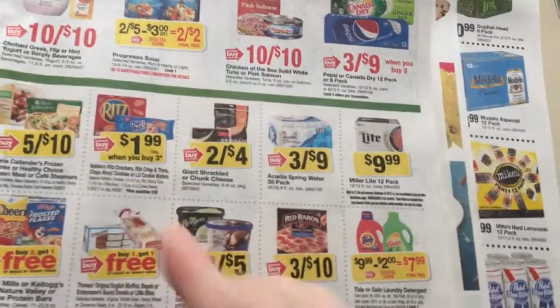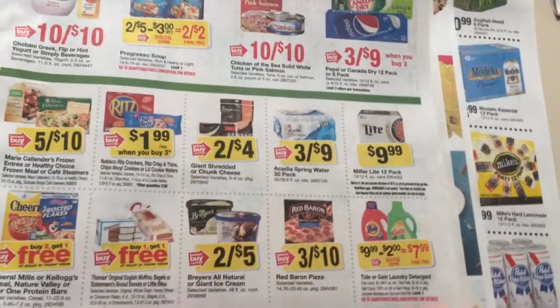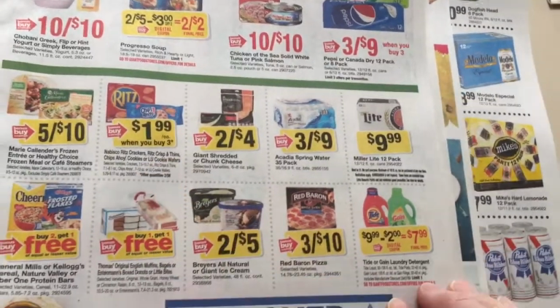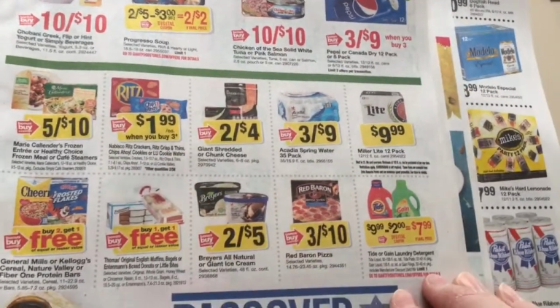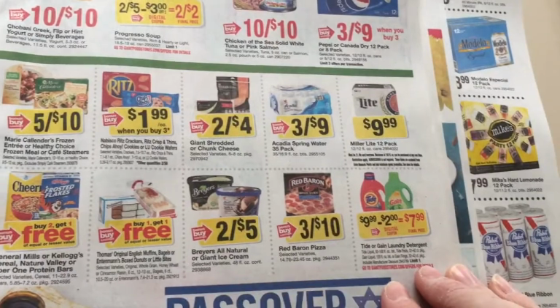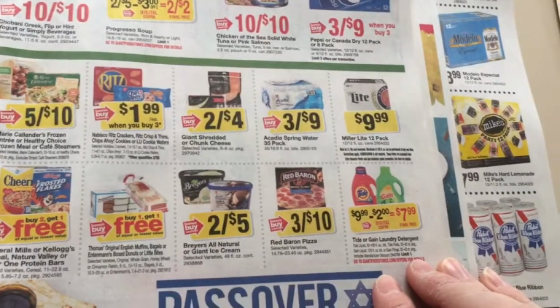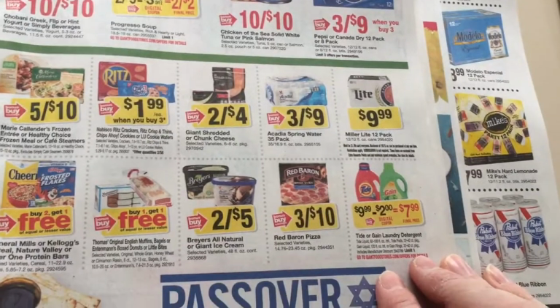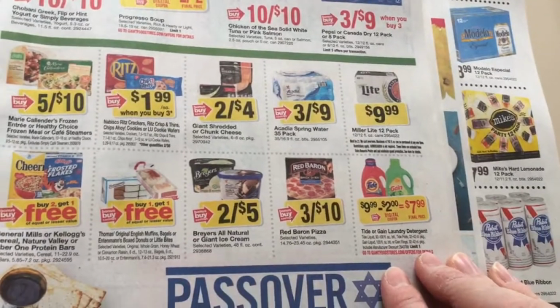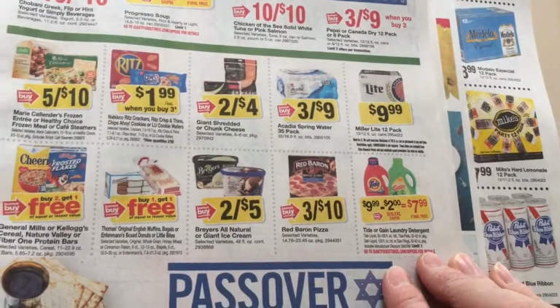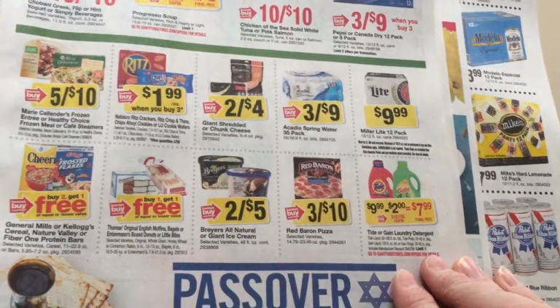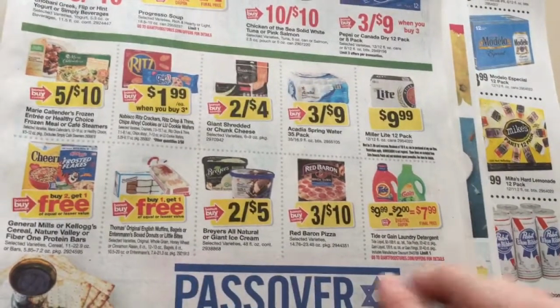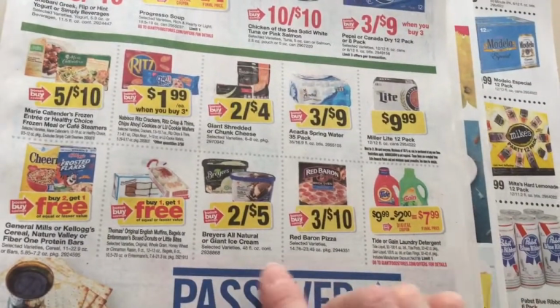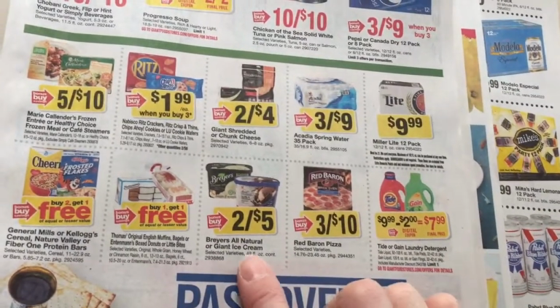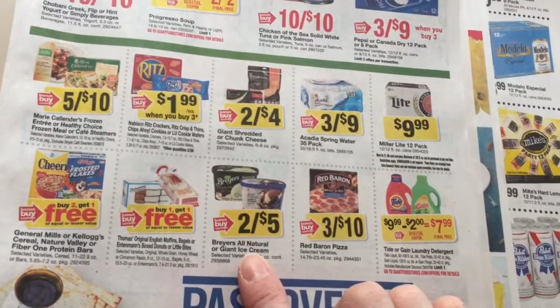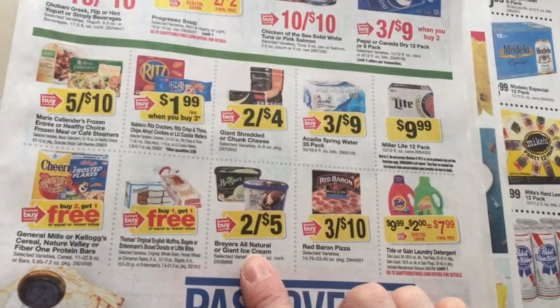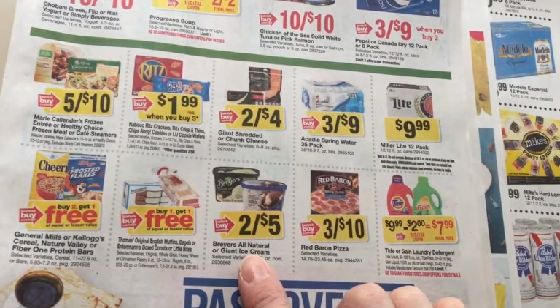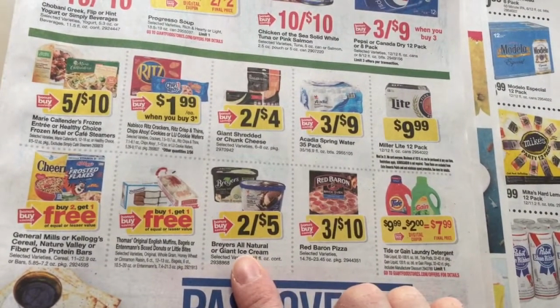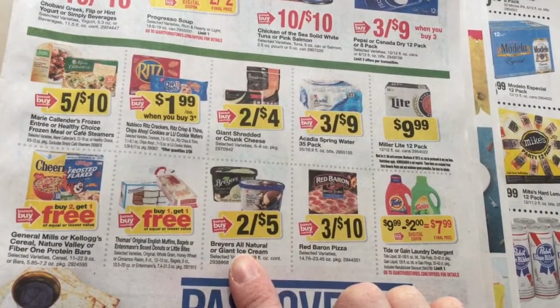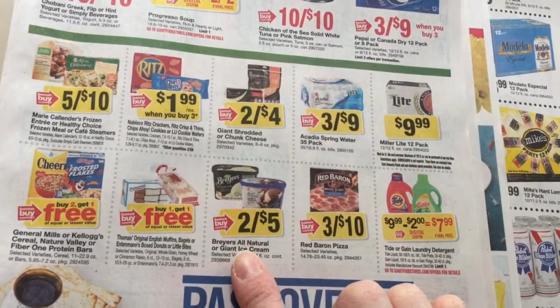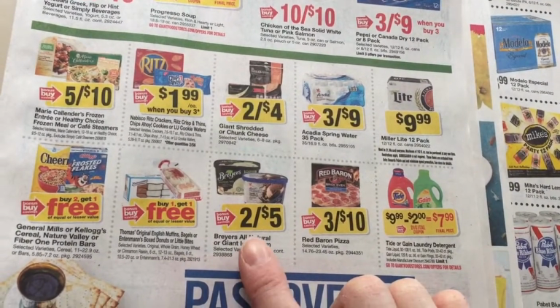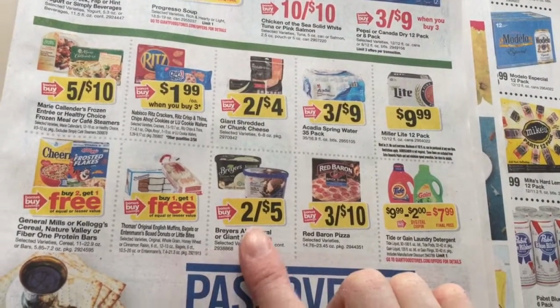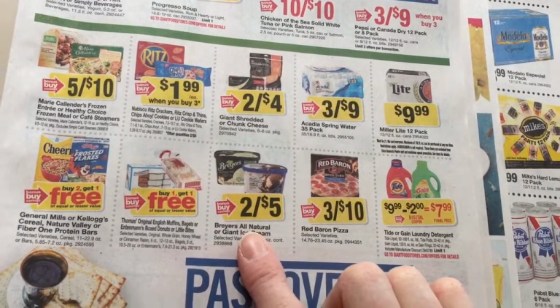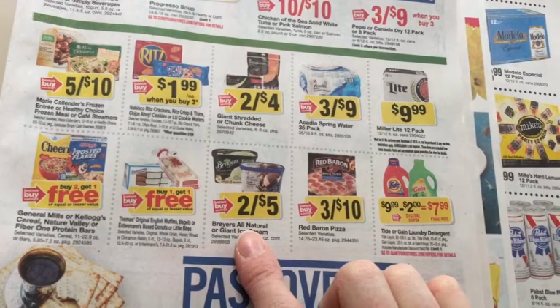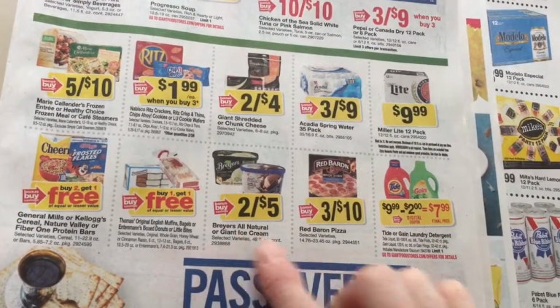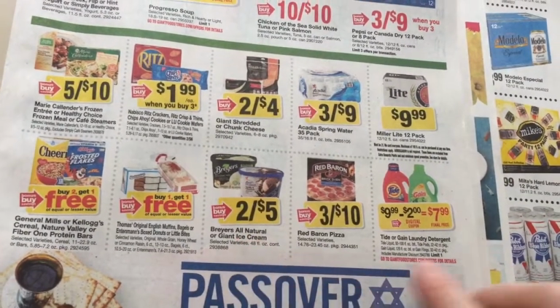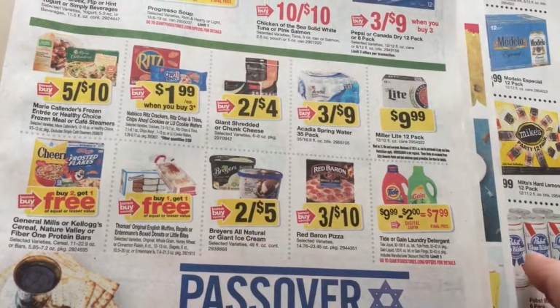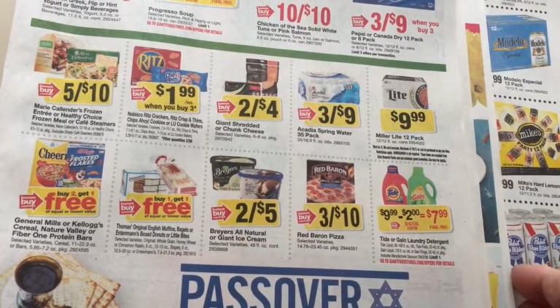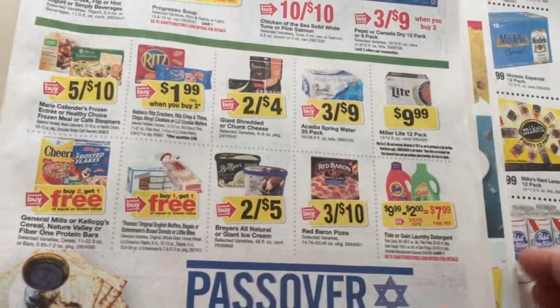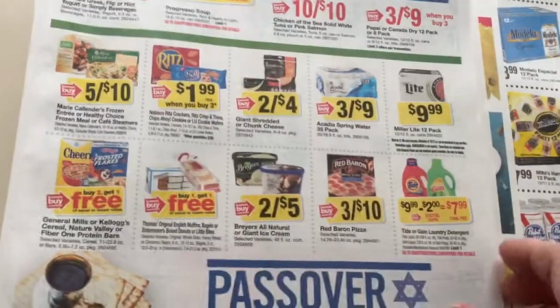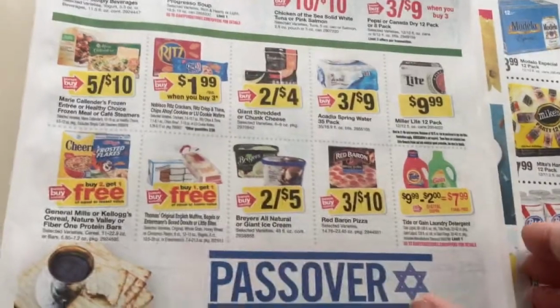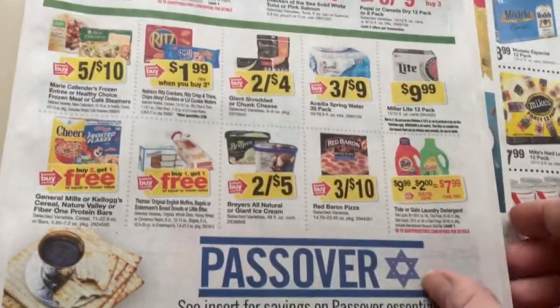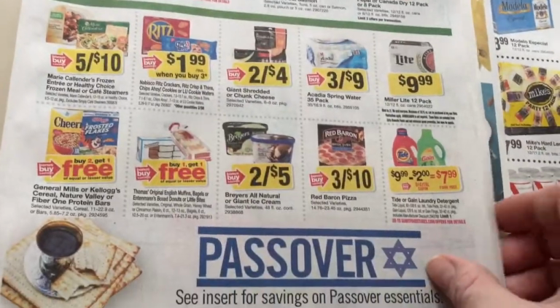So if you eat that stuff, we had a dollar off two Breyers. If it's not expired, that was a Lode to Card coupon.